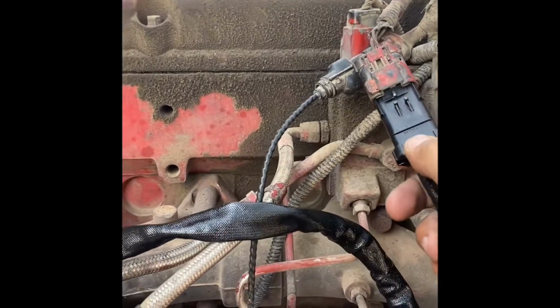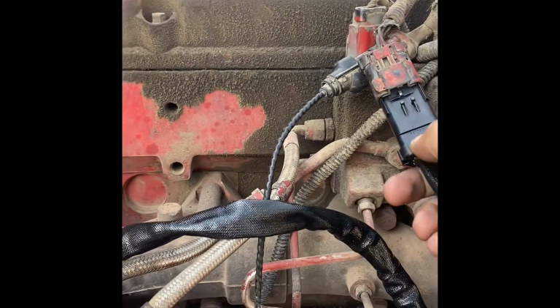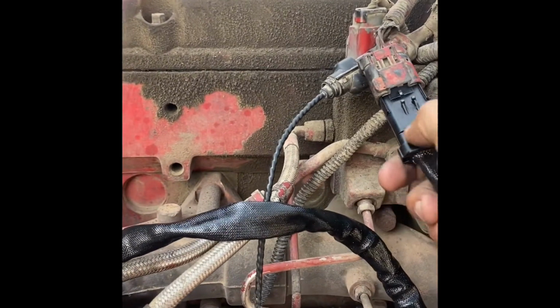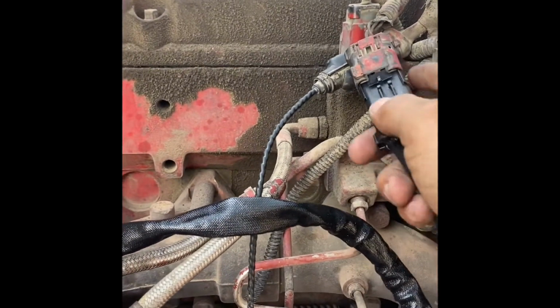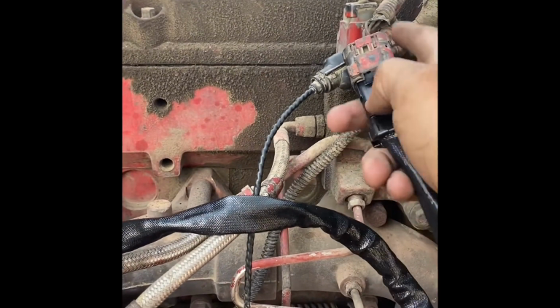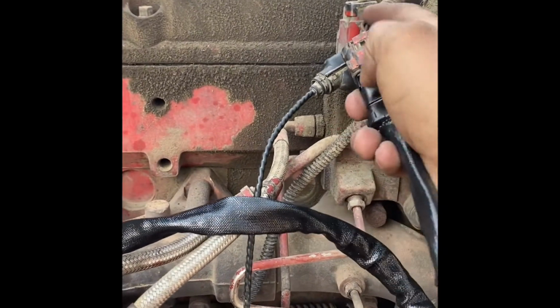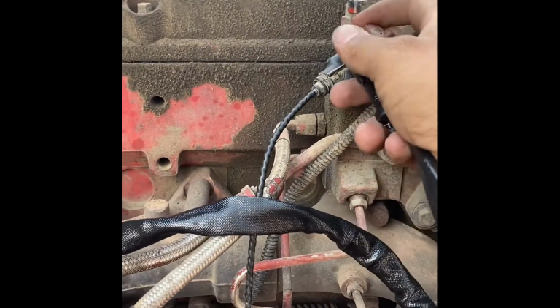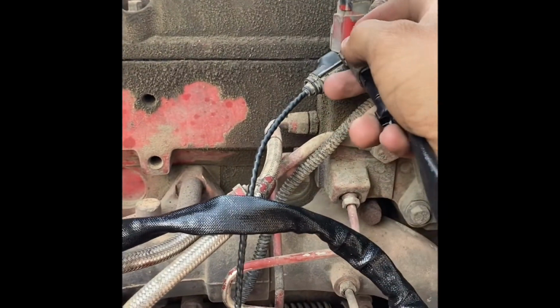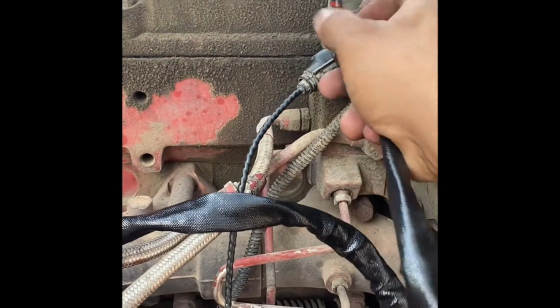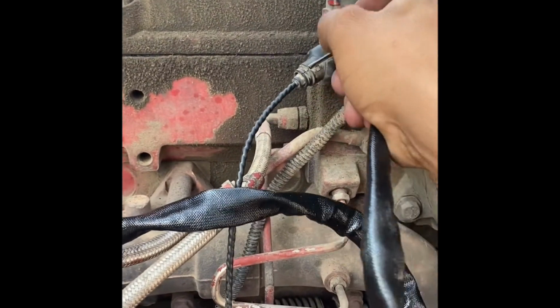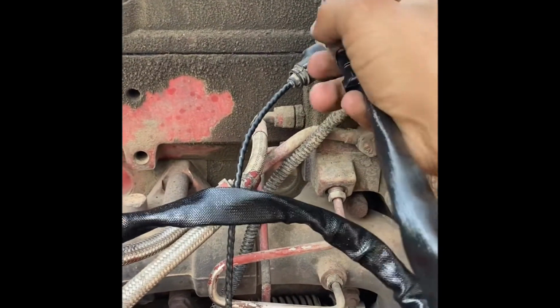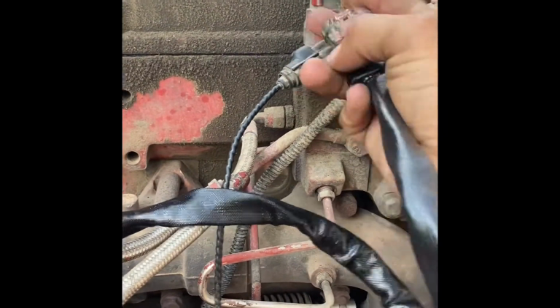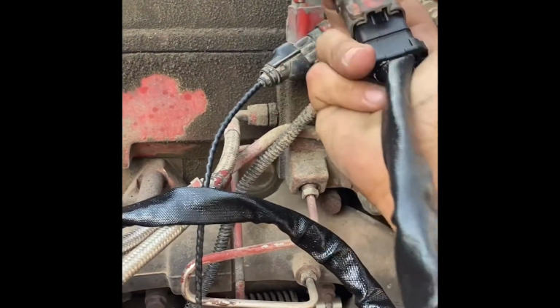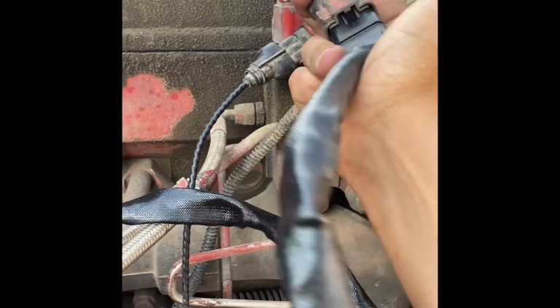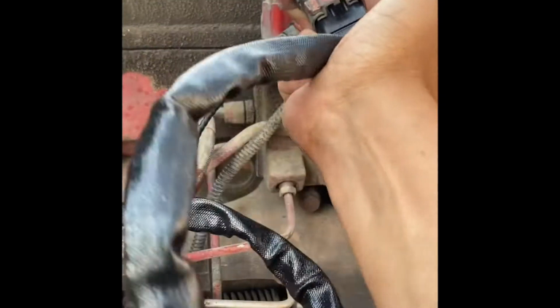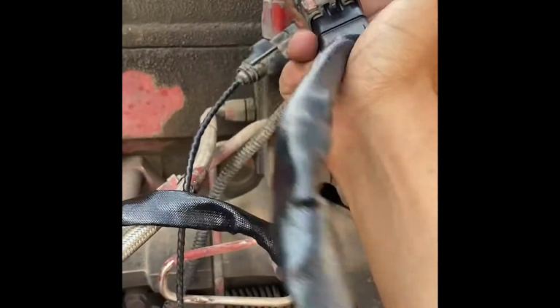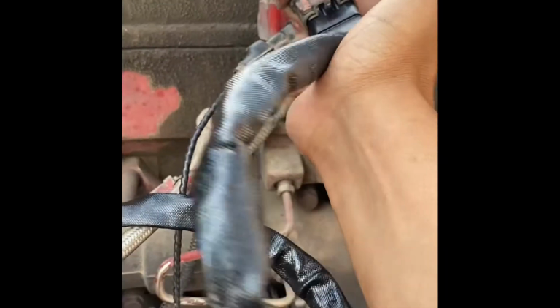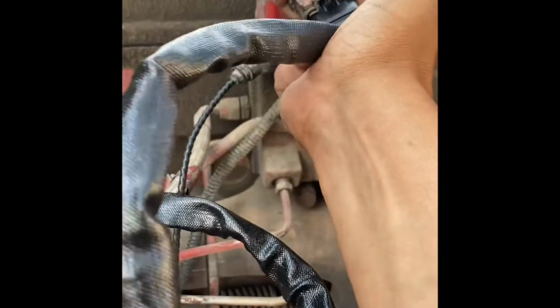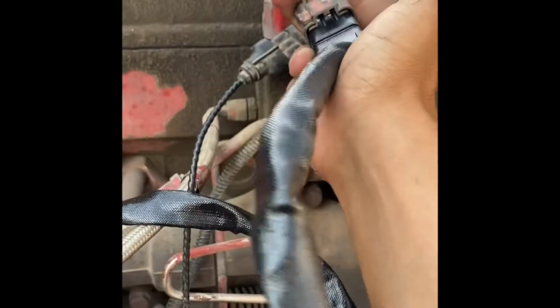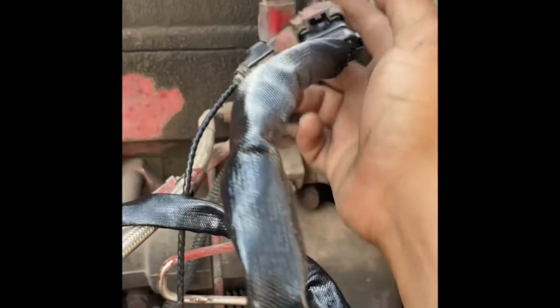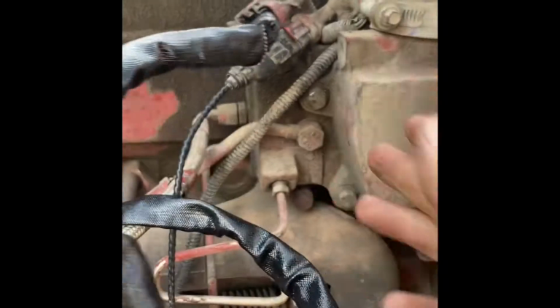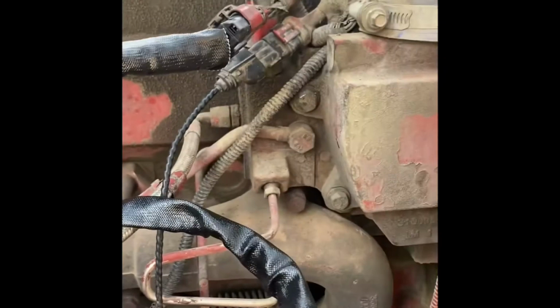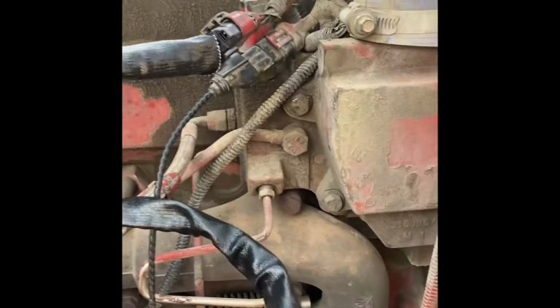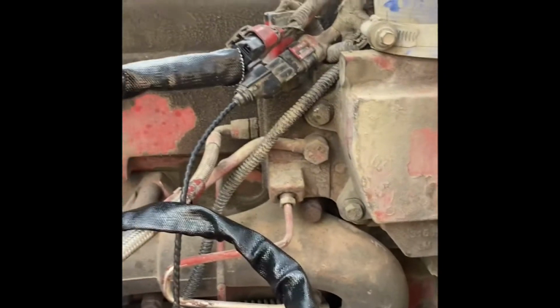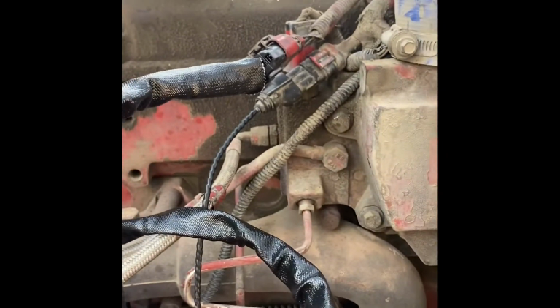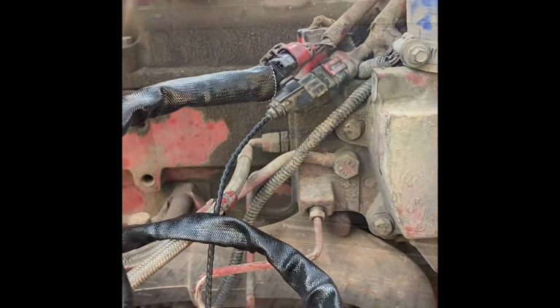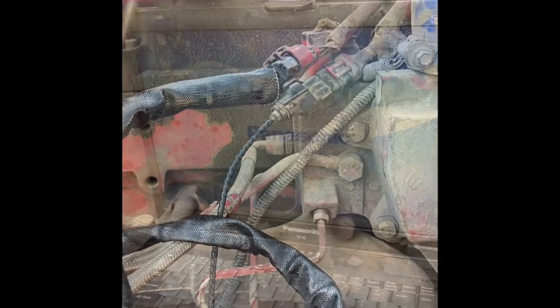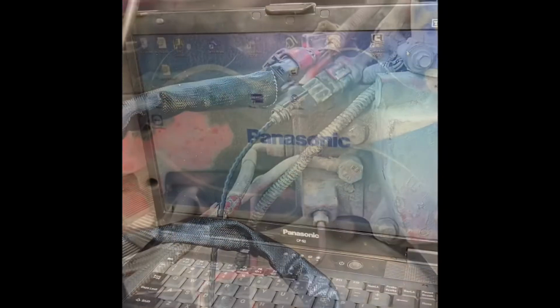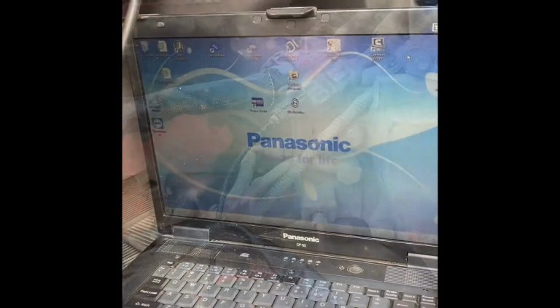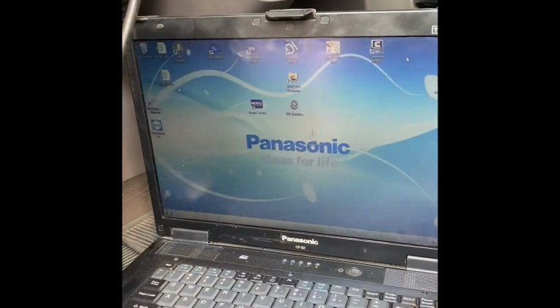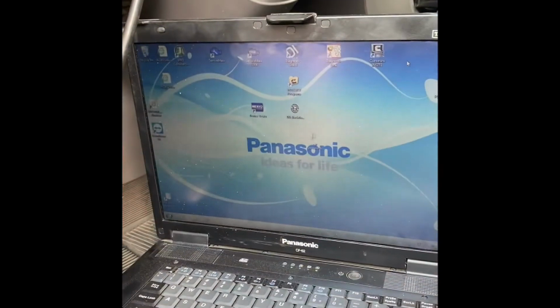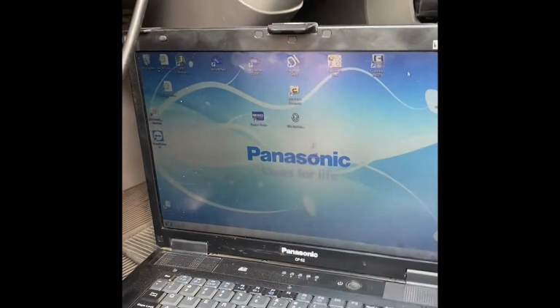We want to have that actuator off the turbo and we want to connect it to our pigtail. The actuator has to be off.